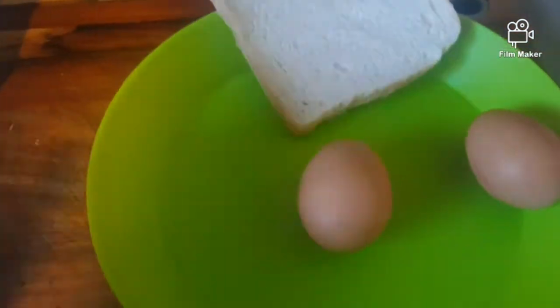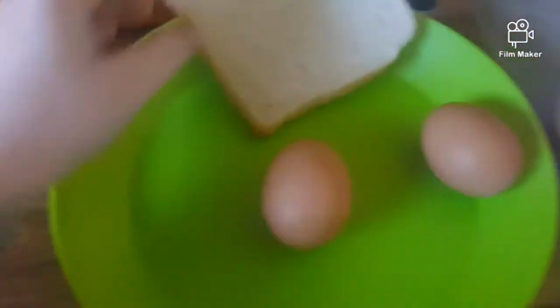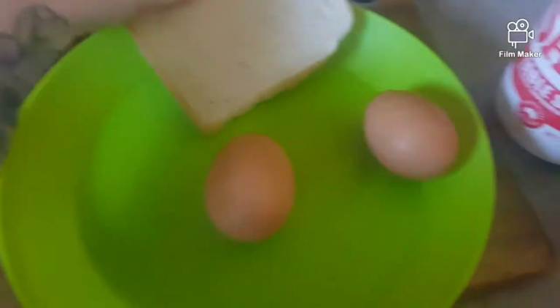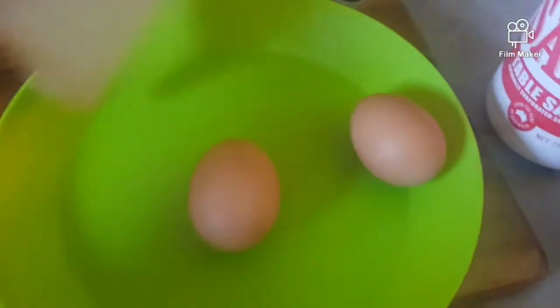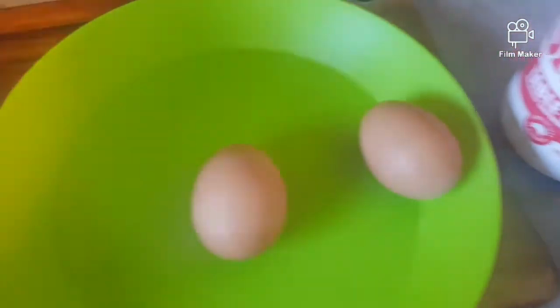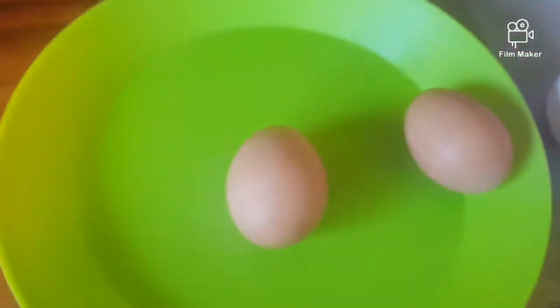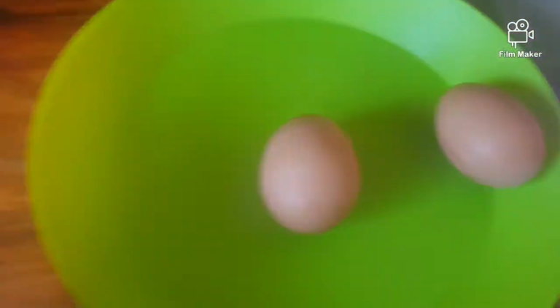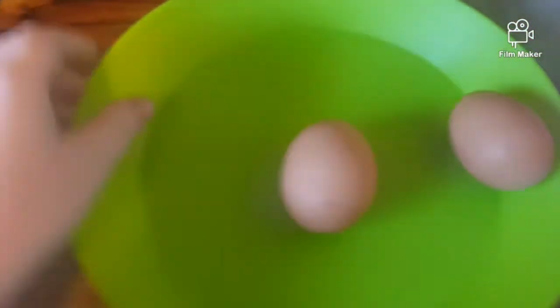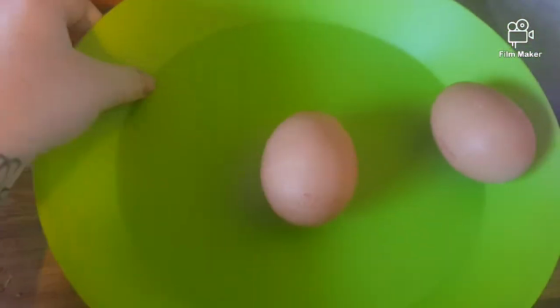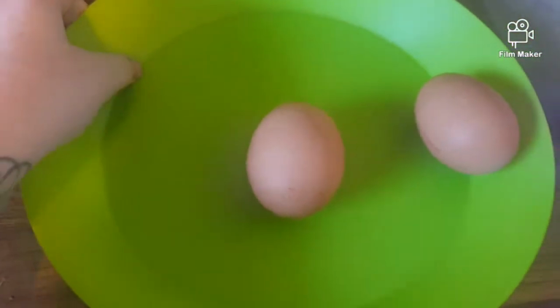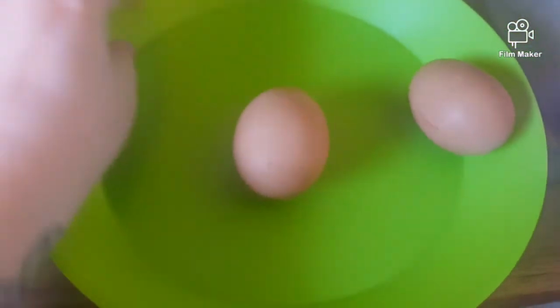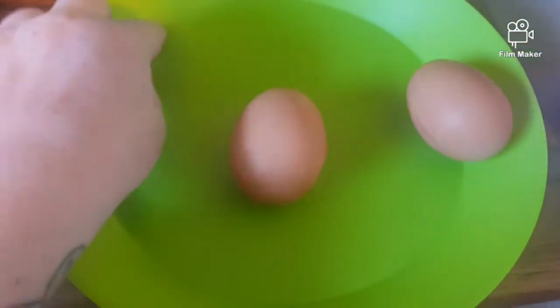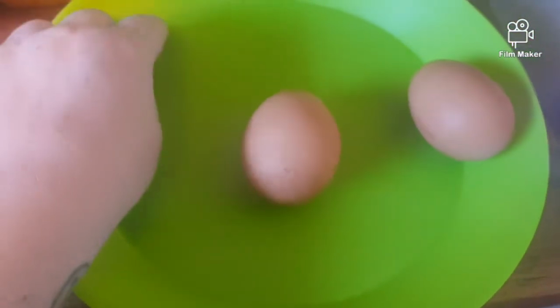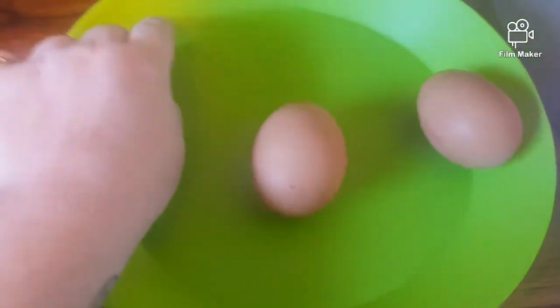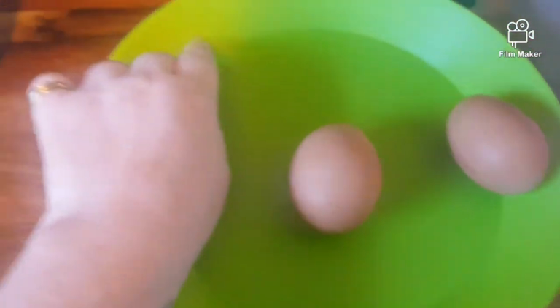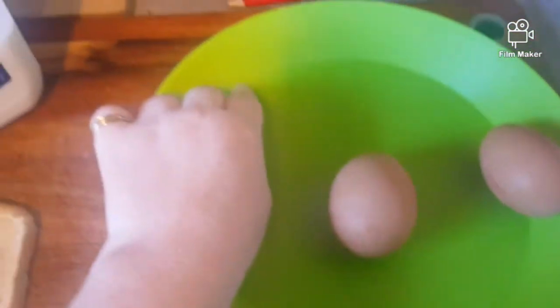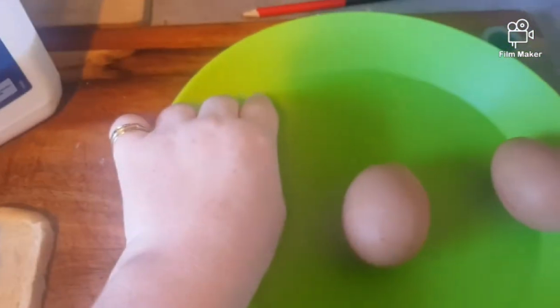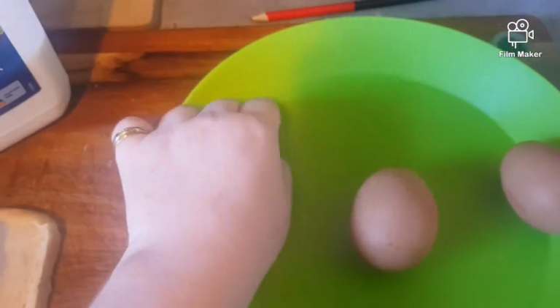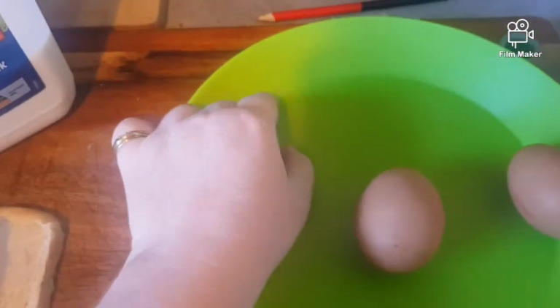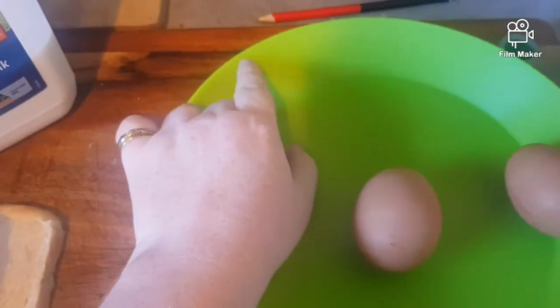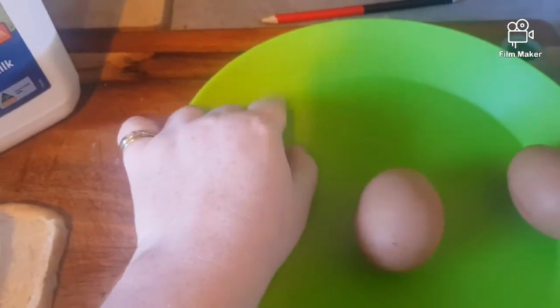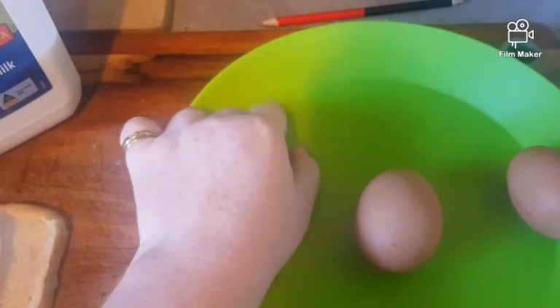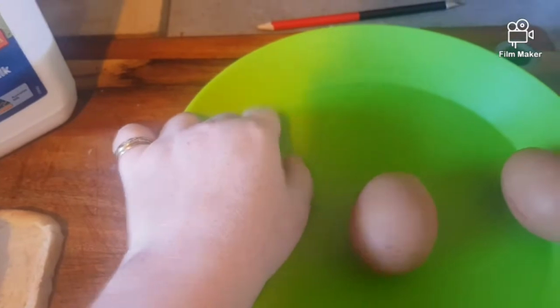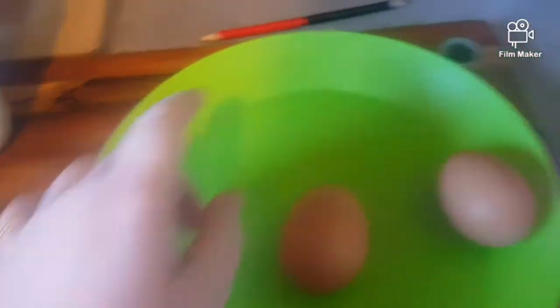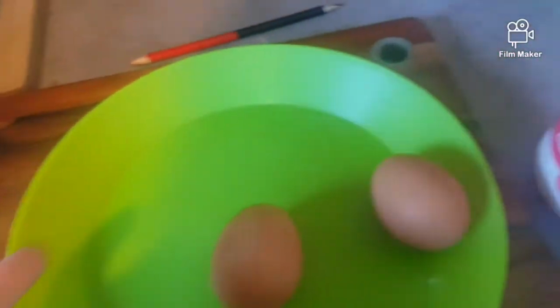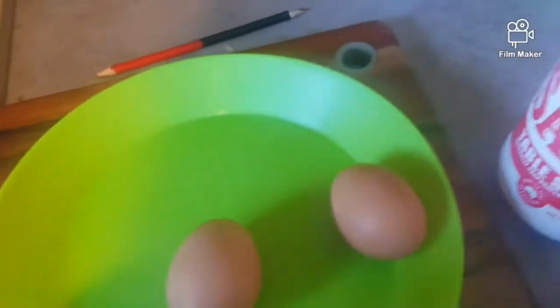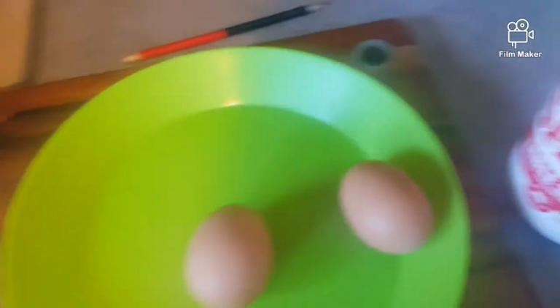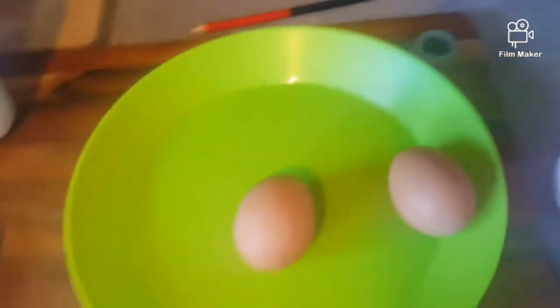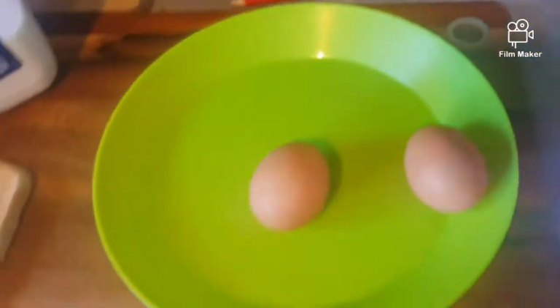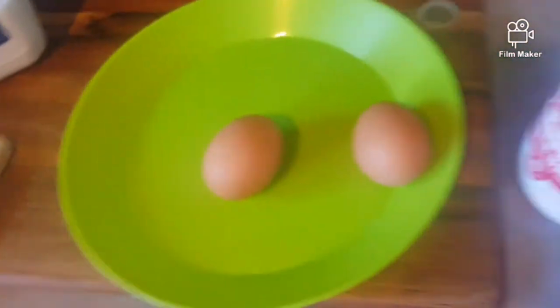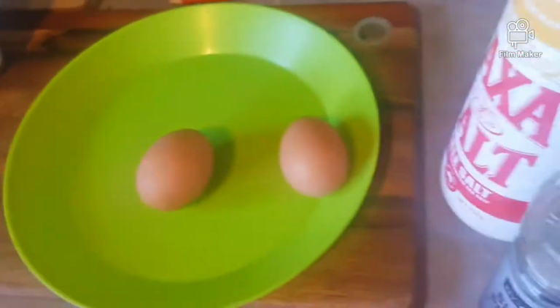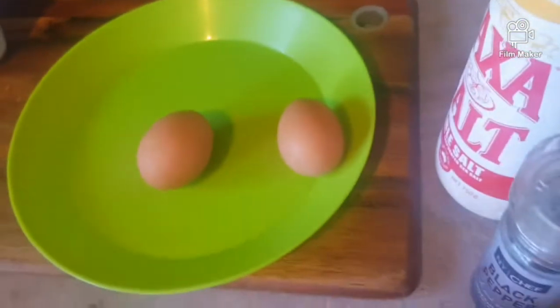You're also going to need a plate — I like to use a plate that has like a little side bit, but you can use a bowl.